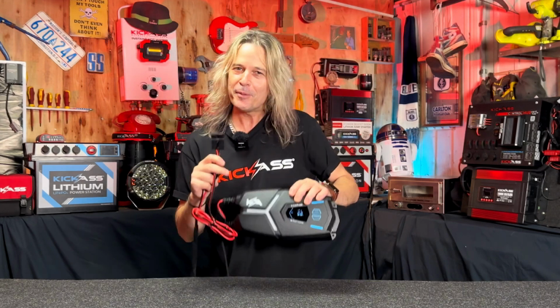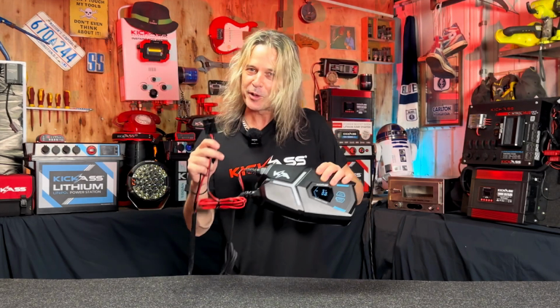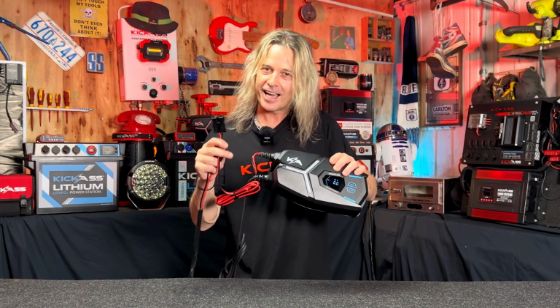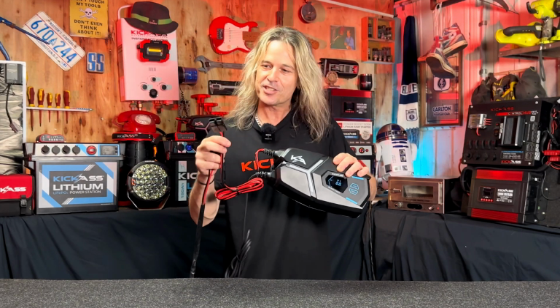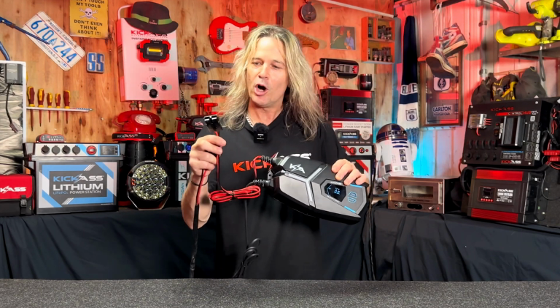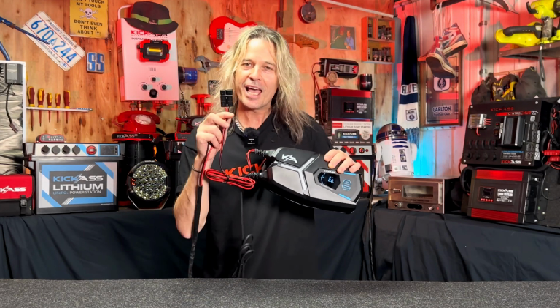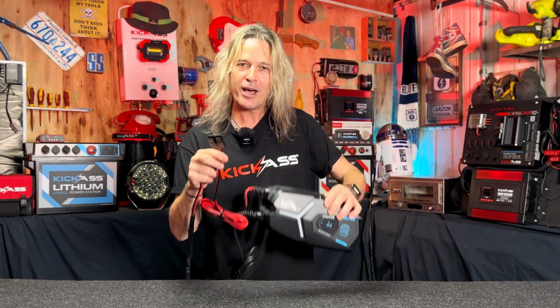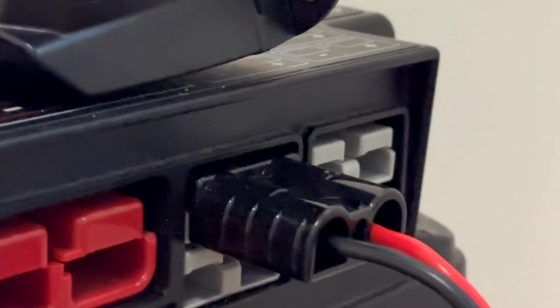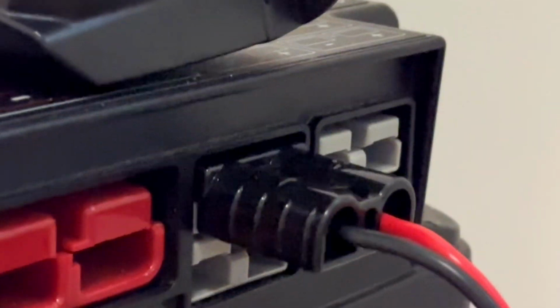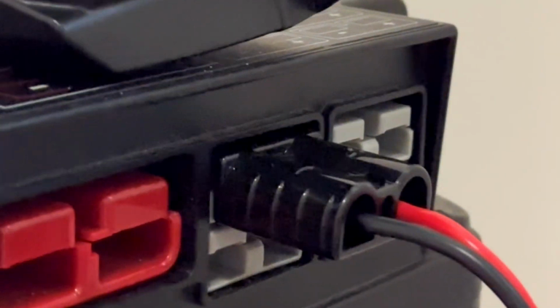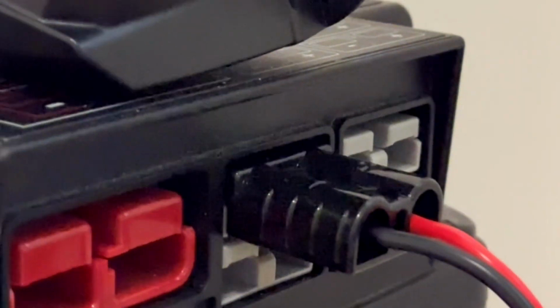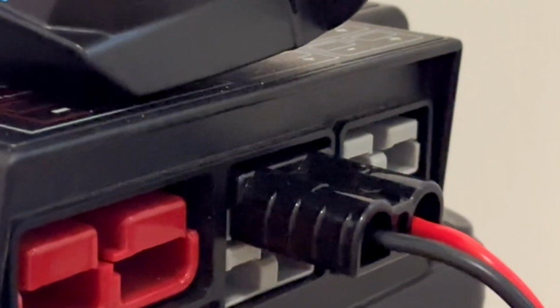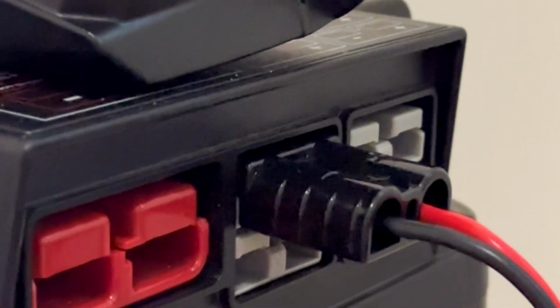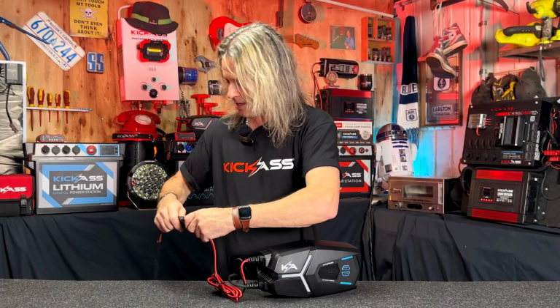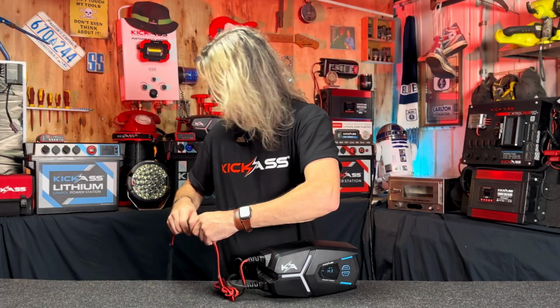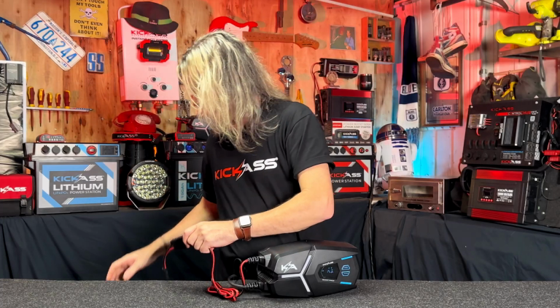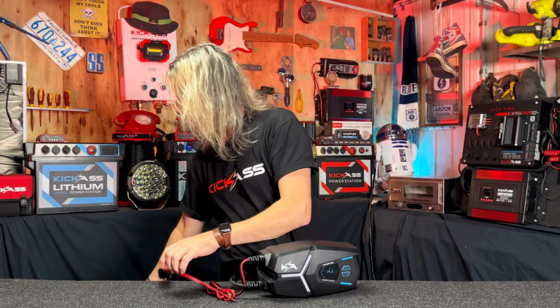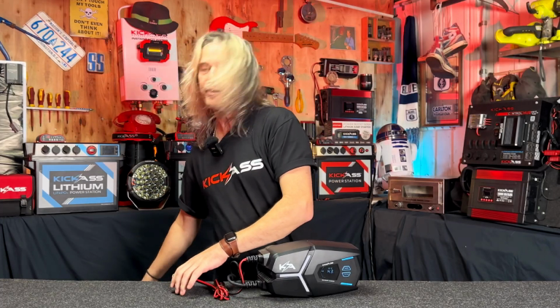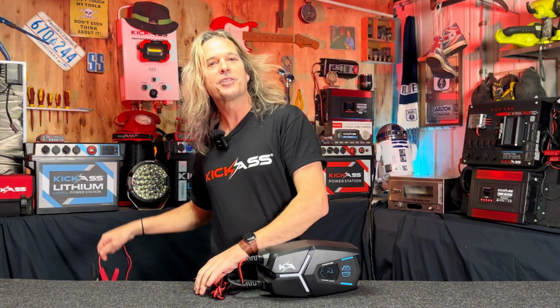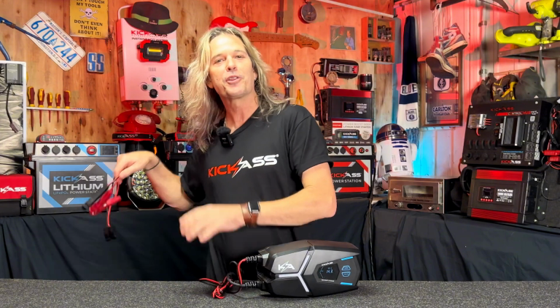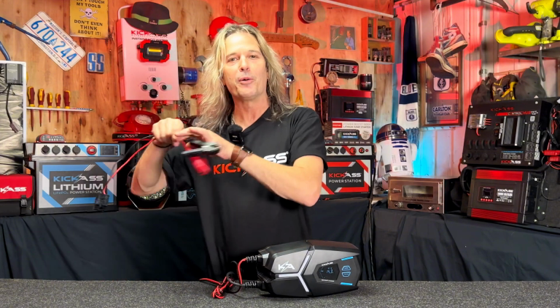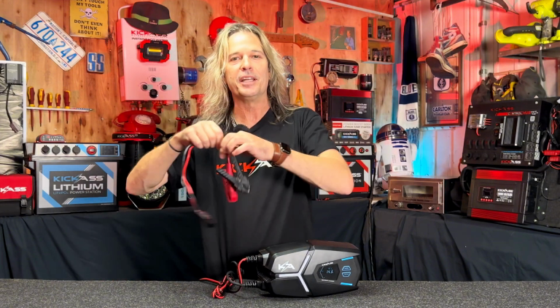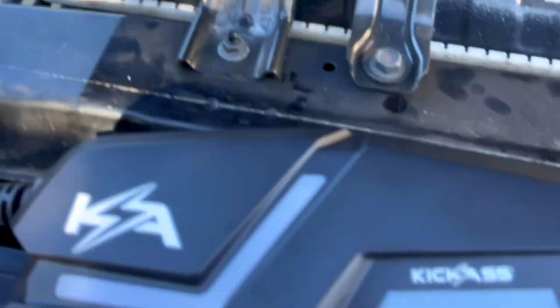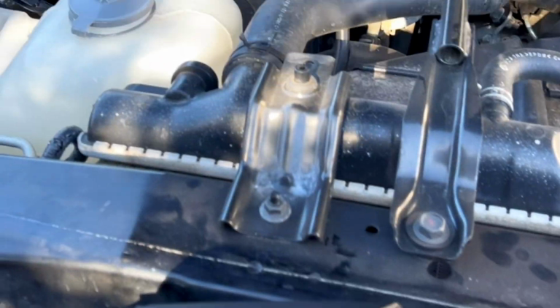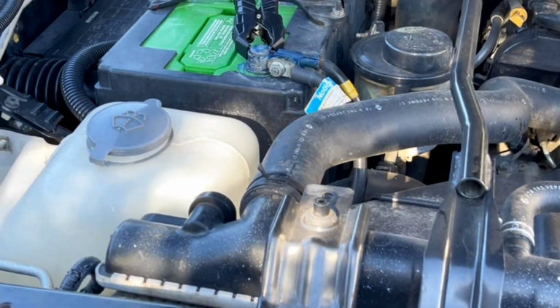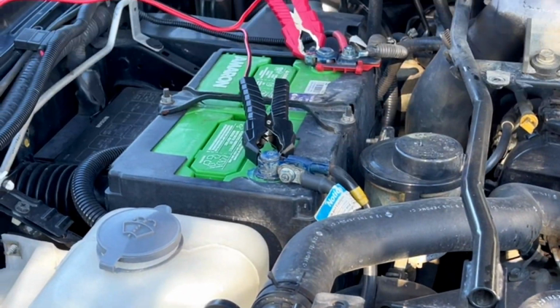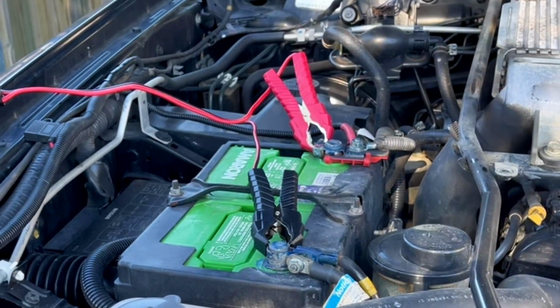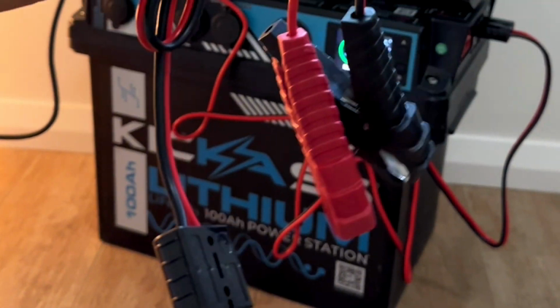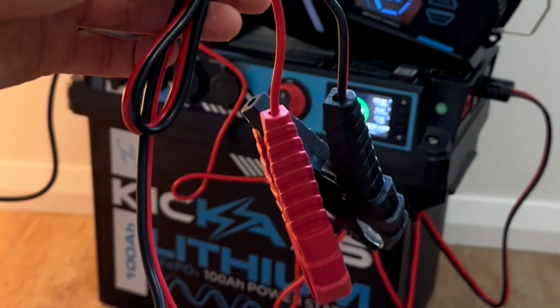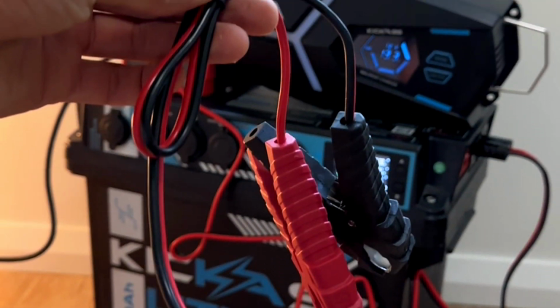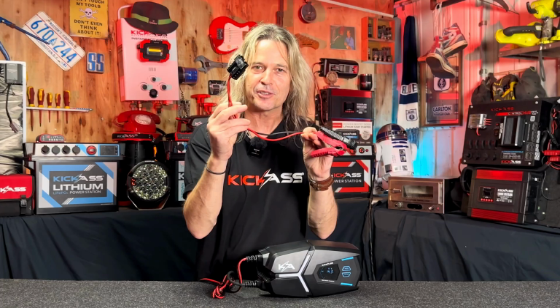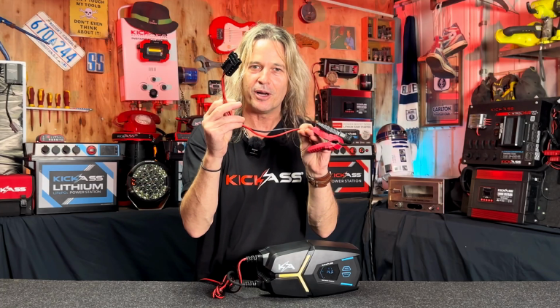Typical kick-ass style, we have our Anderson style connectors, and we also throw in a crocodile clip to Anderson connector as well.